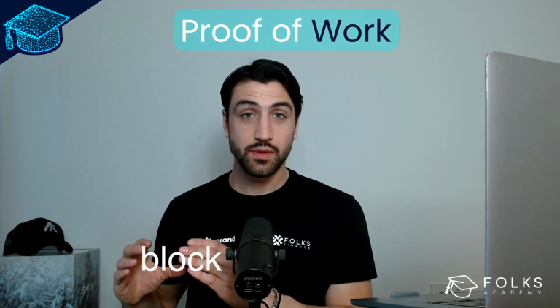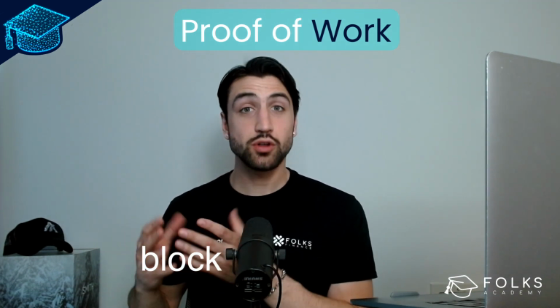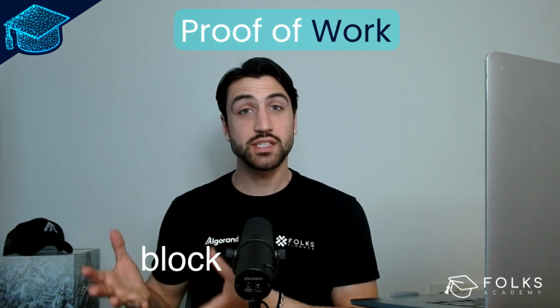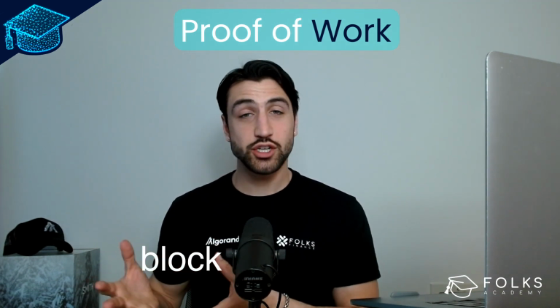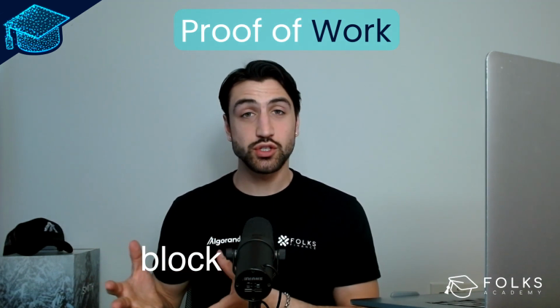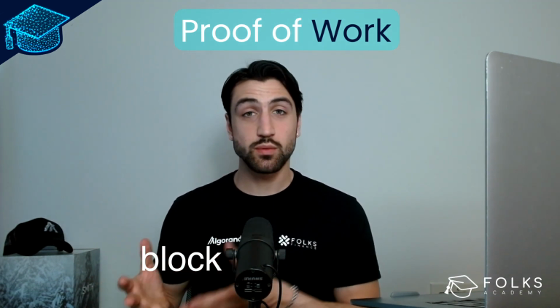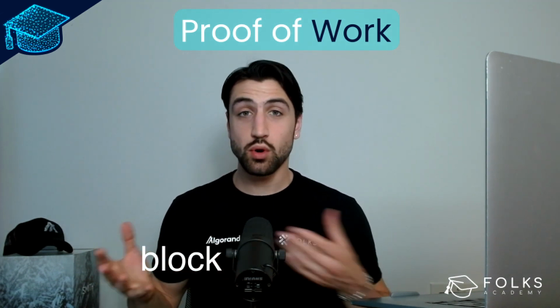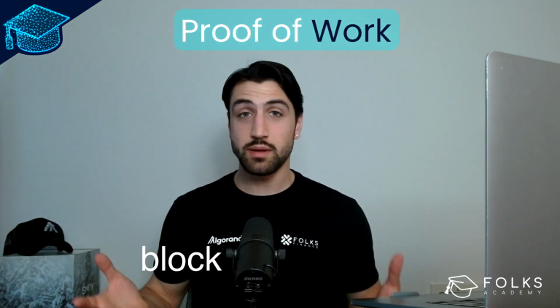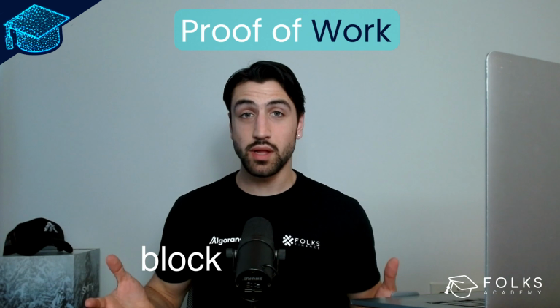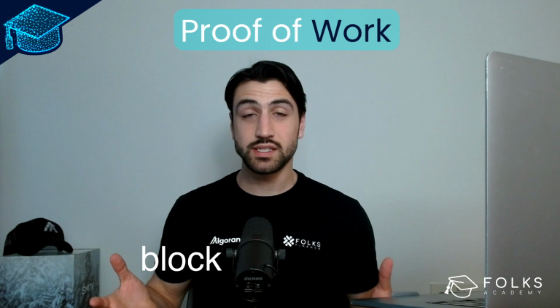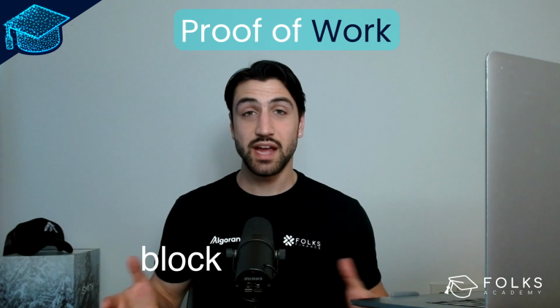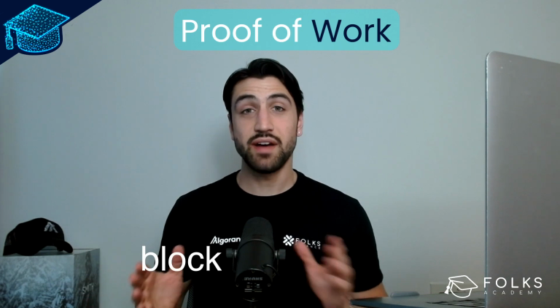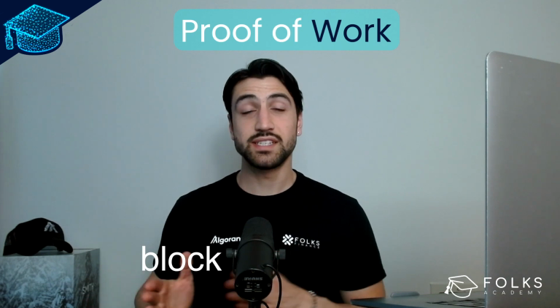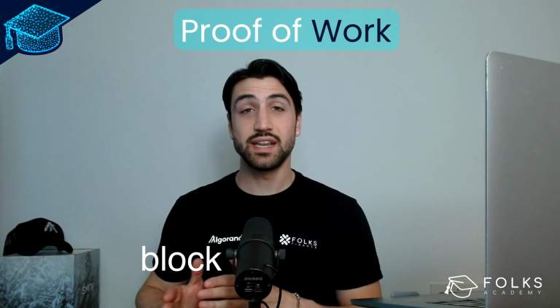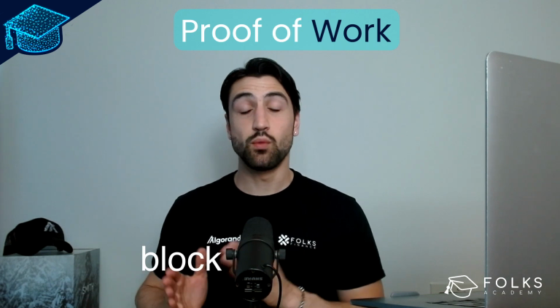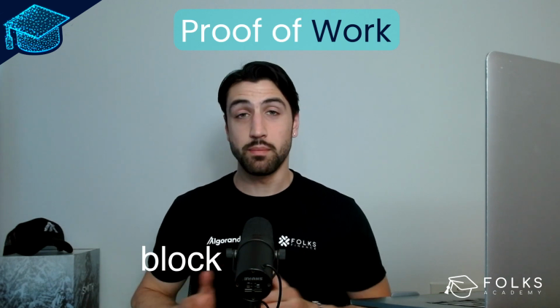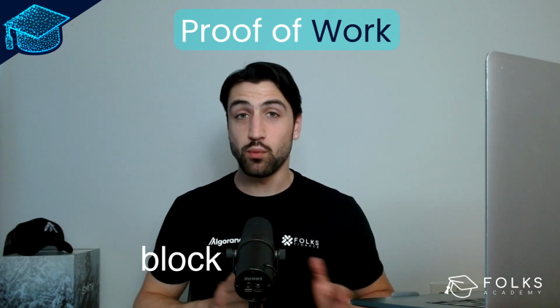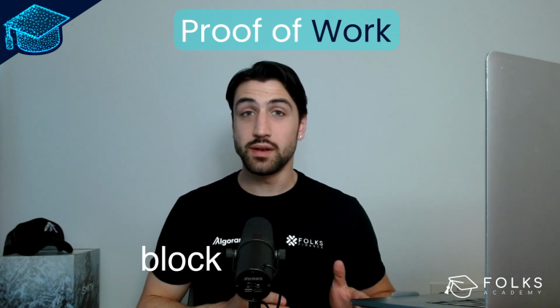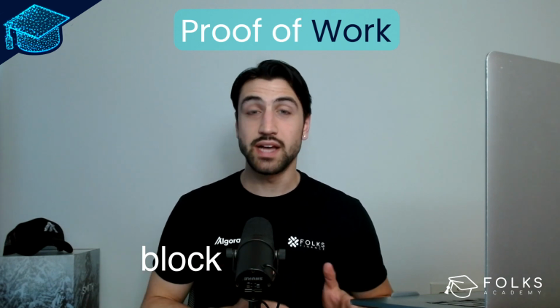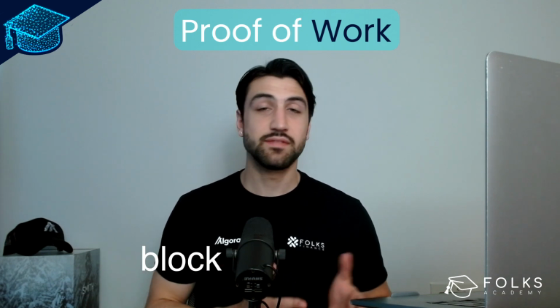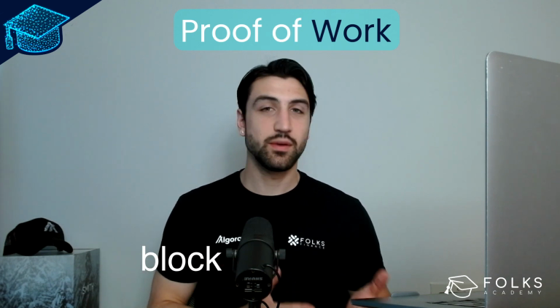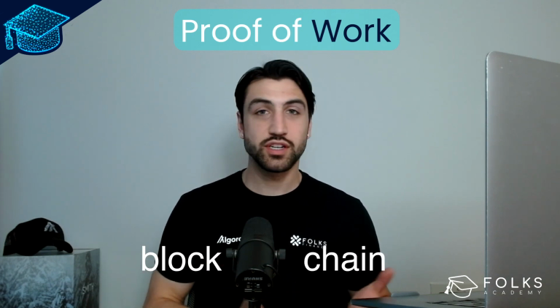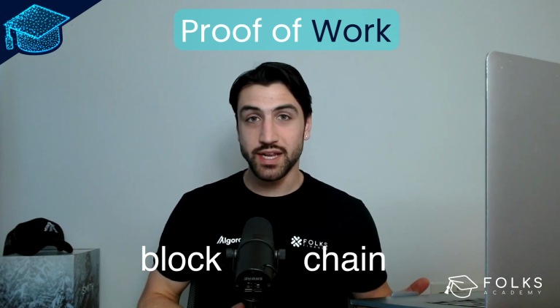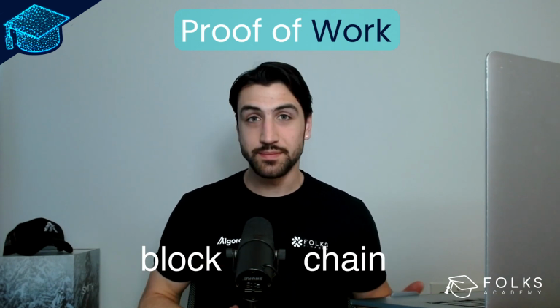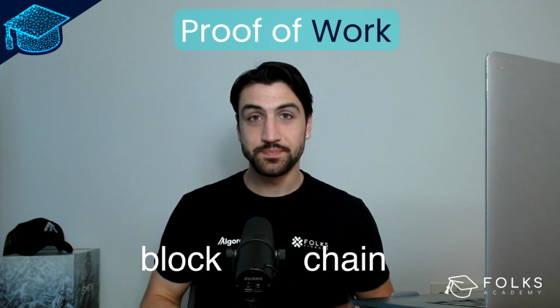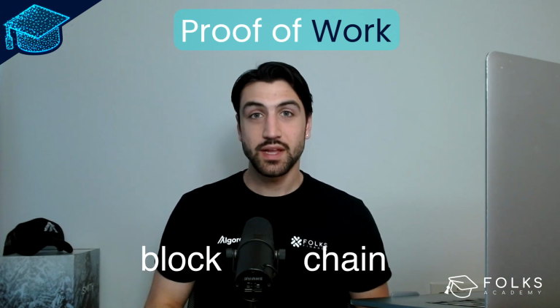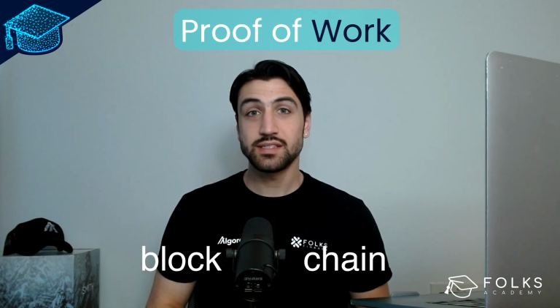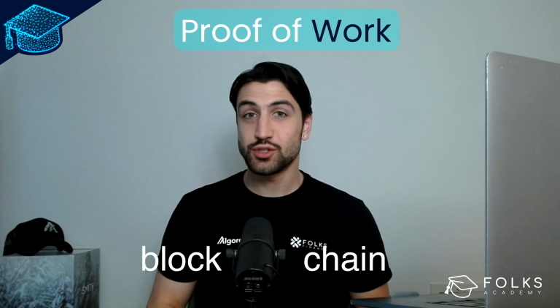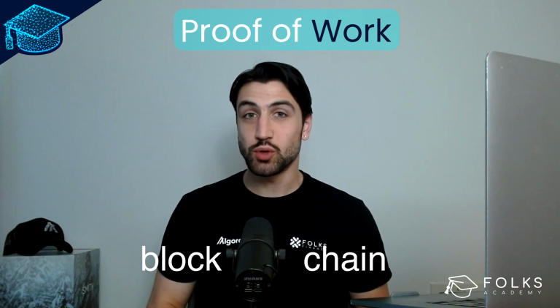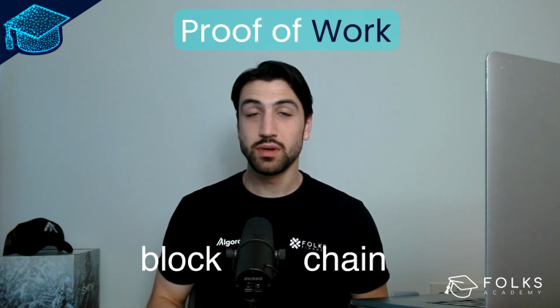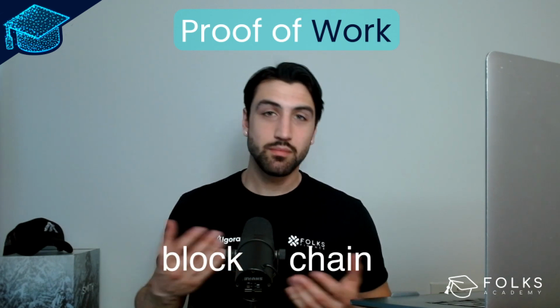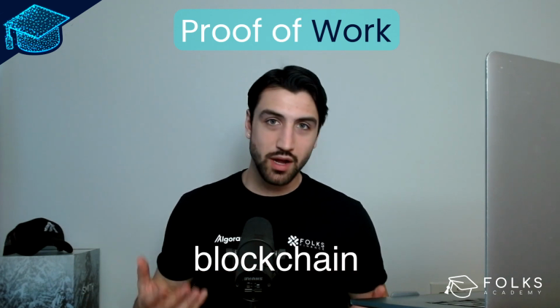All transactions are recorded in blocks and validated one by one, as if they were a chain. Hence the term, blockchain.